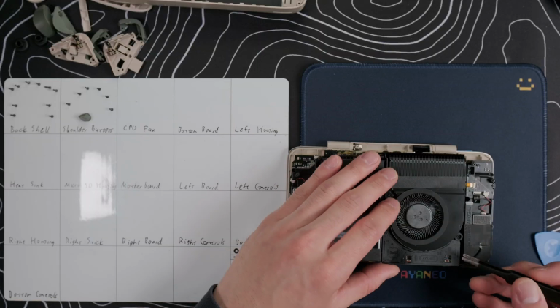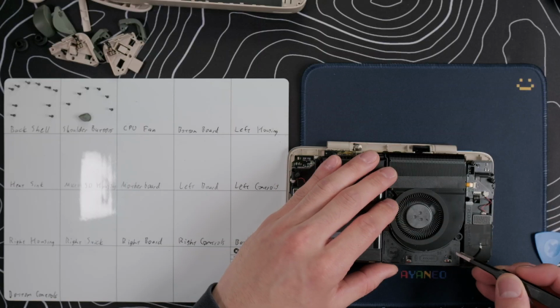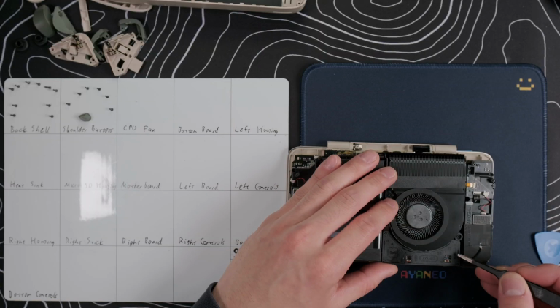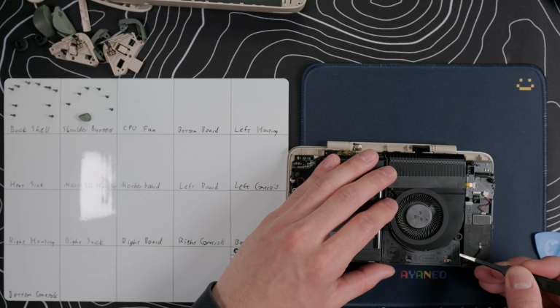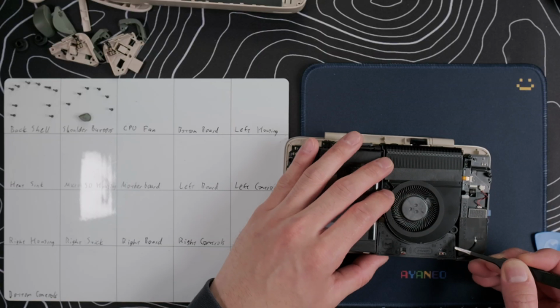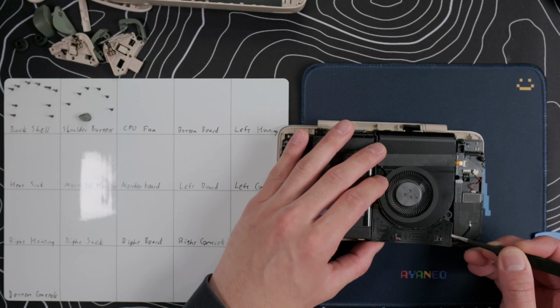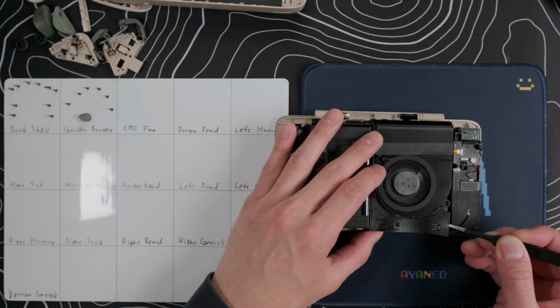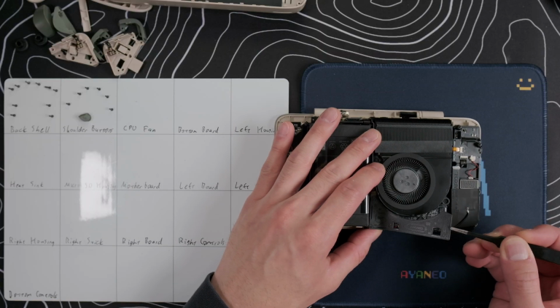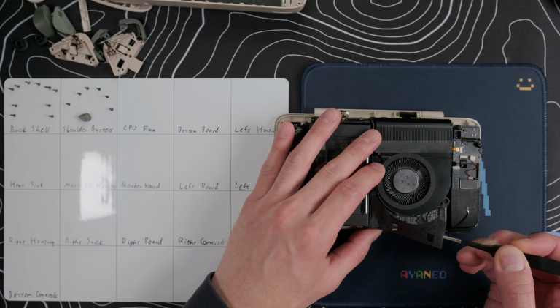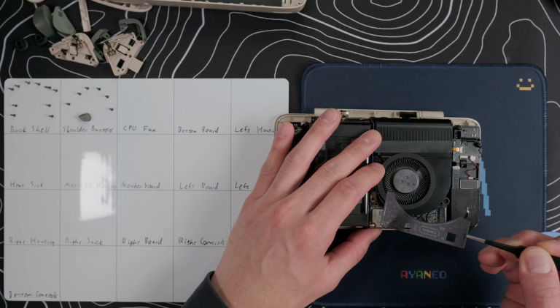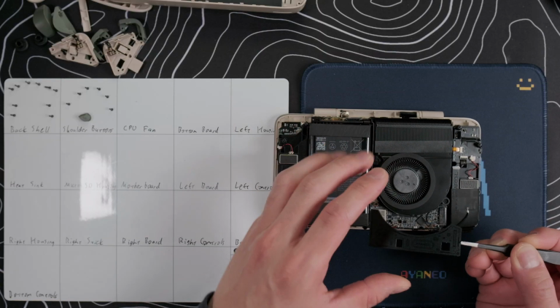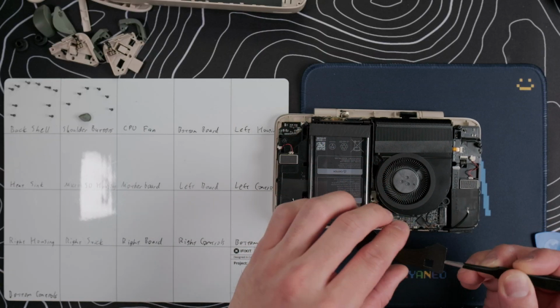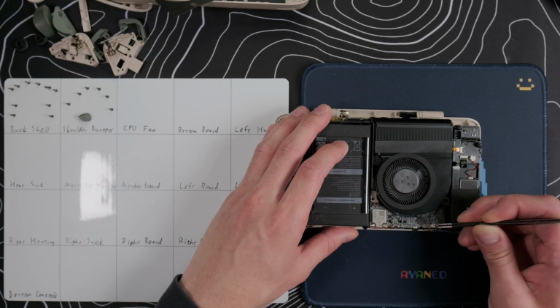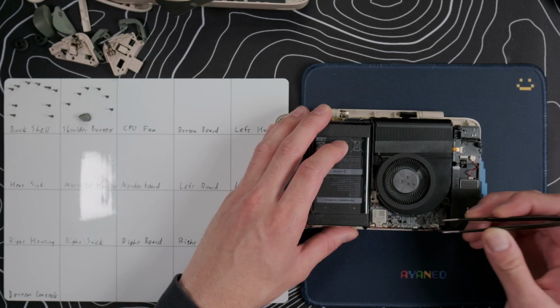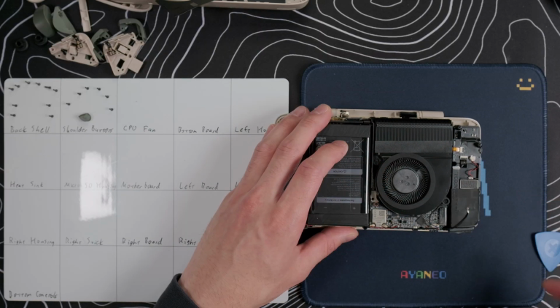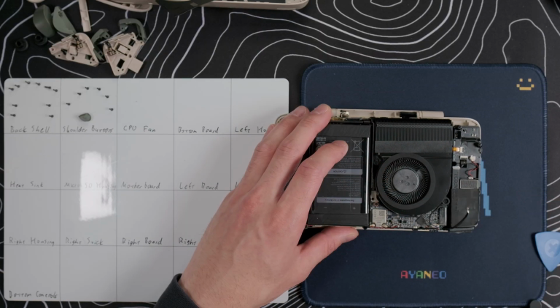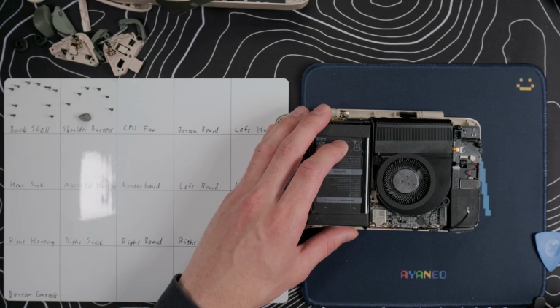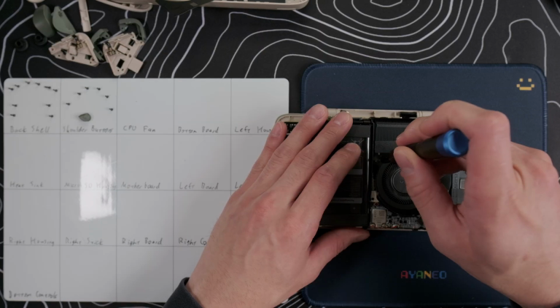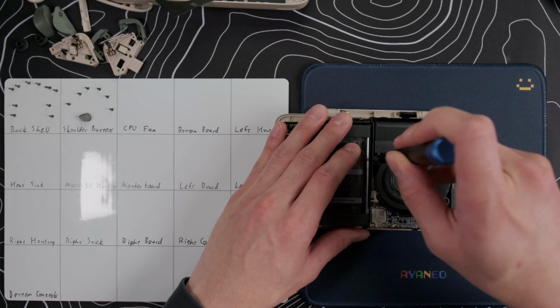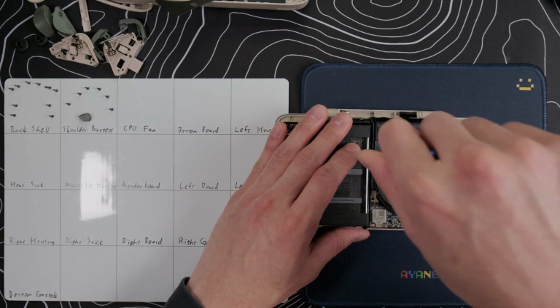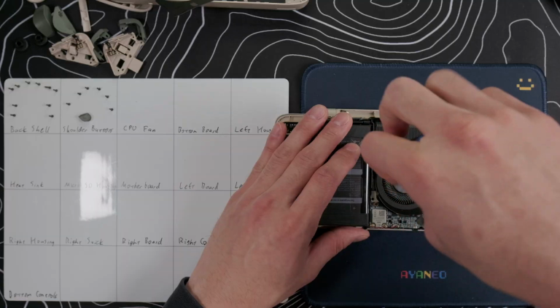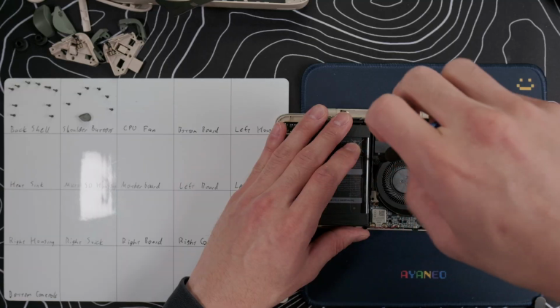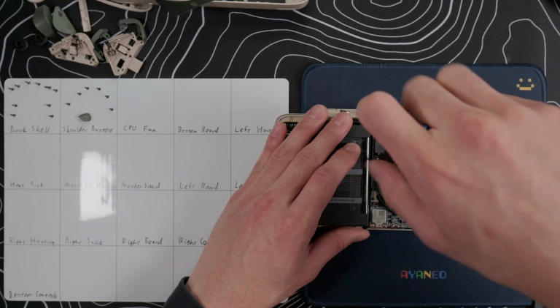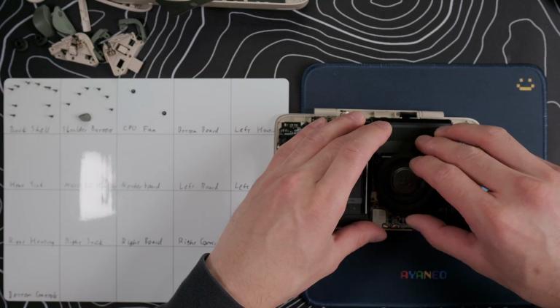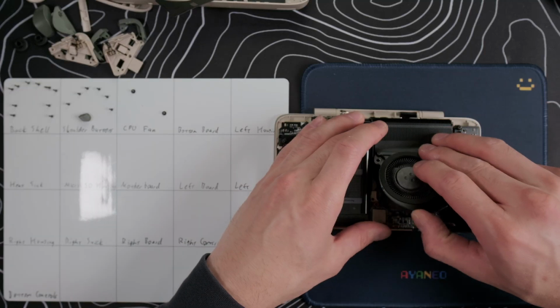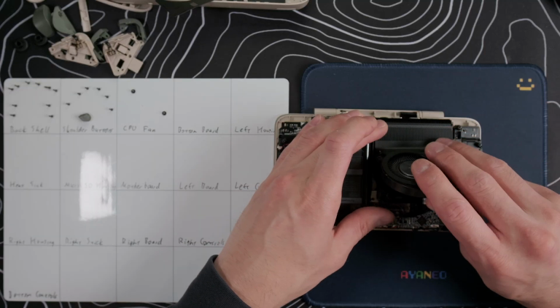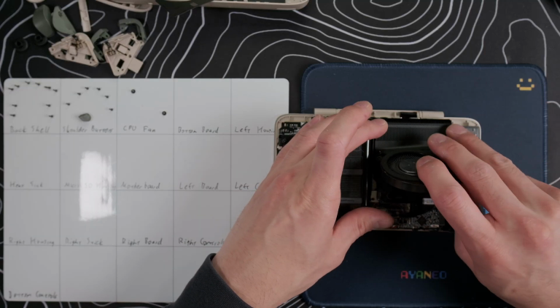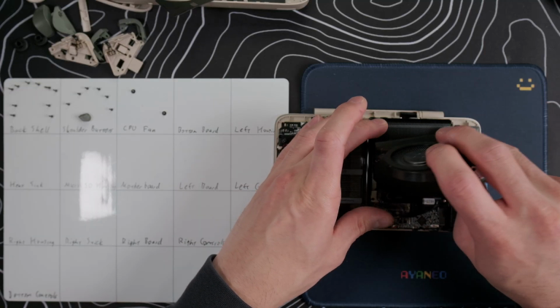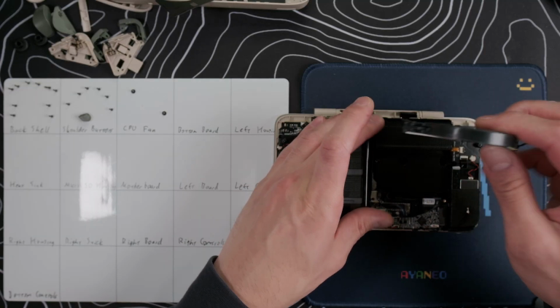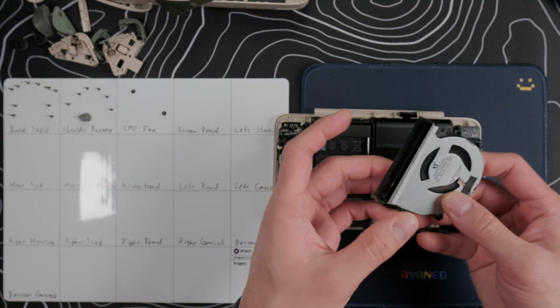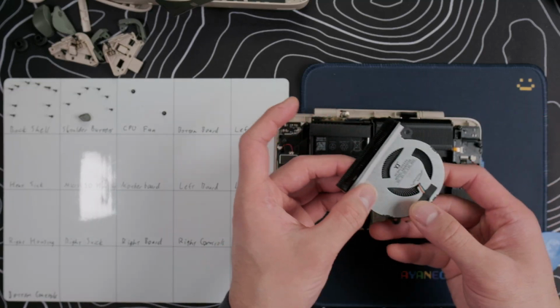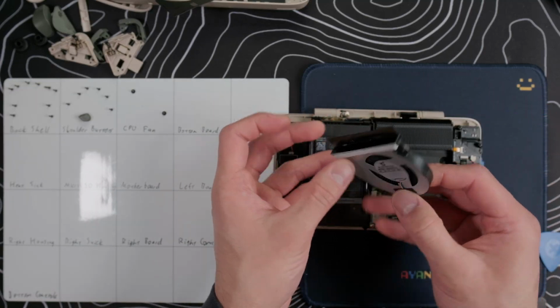Remove this big sticker under the fan and set it aside. Disconnect the fan cable and take out the two screws on the fan, and we can flip it up and pull it off with the tape.